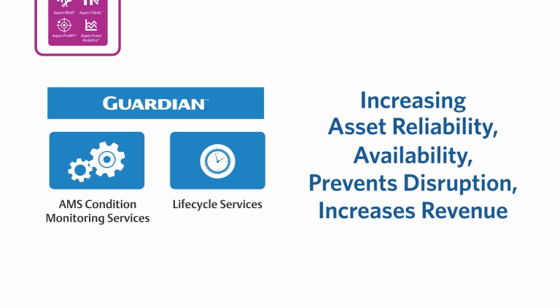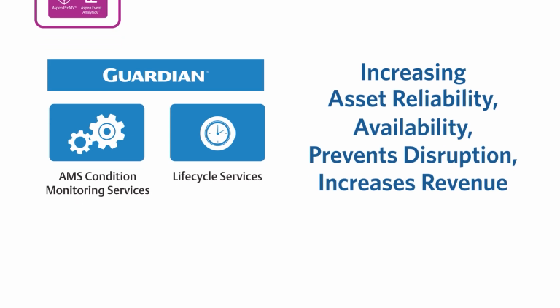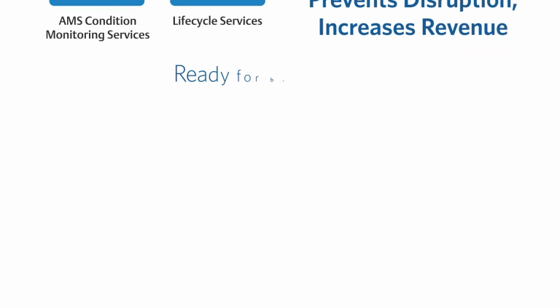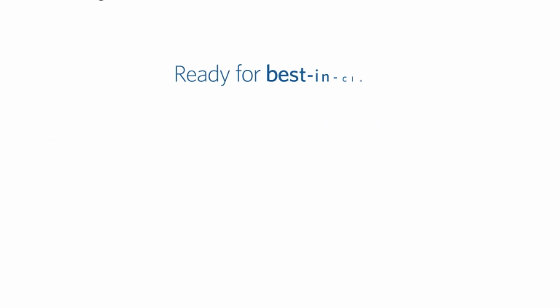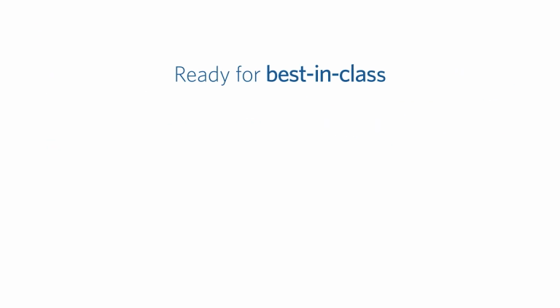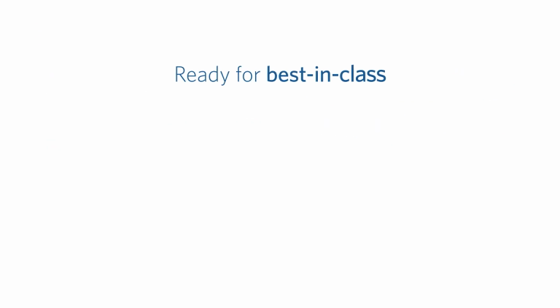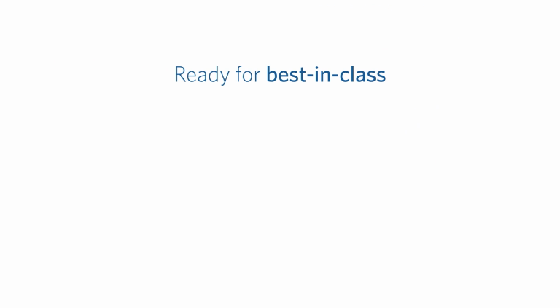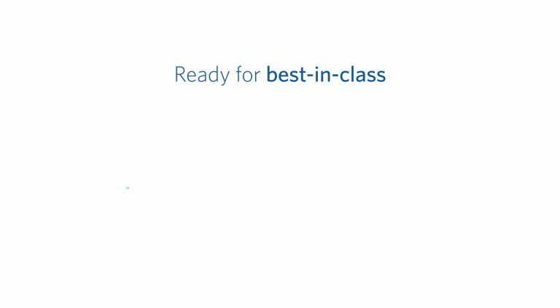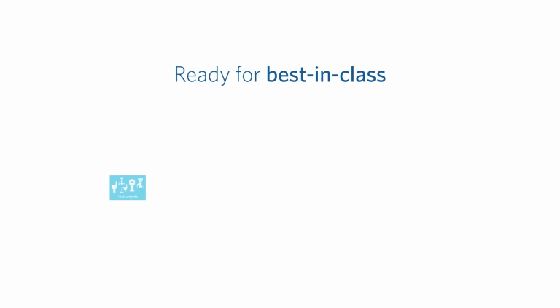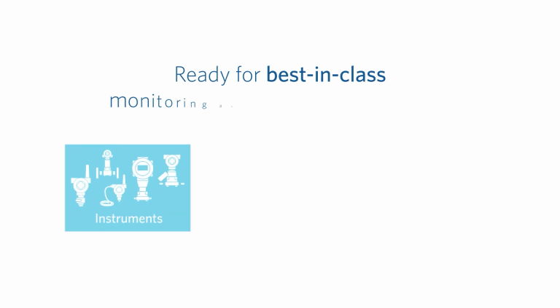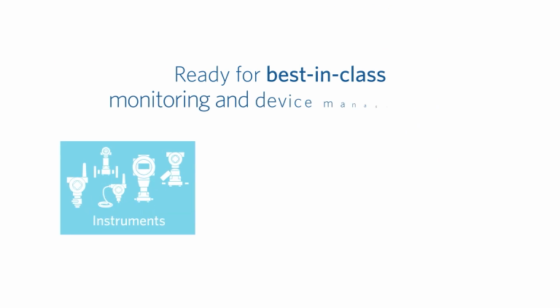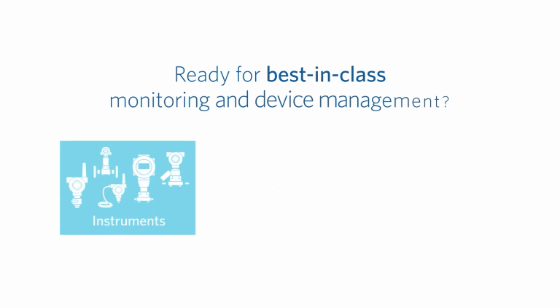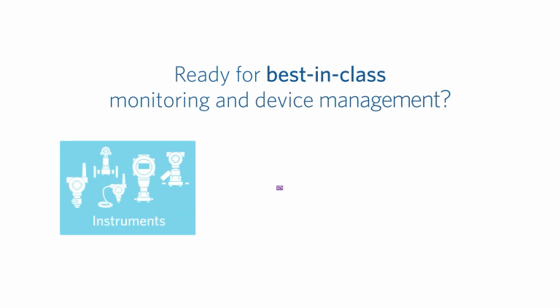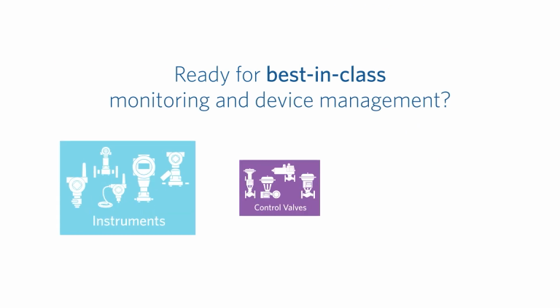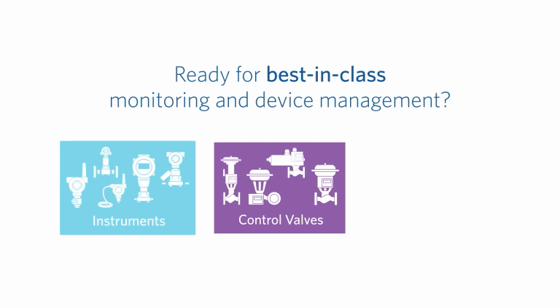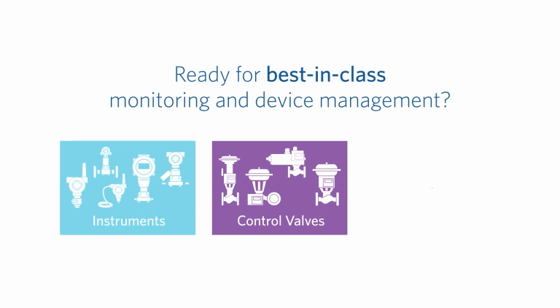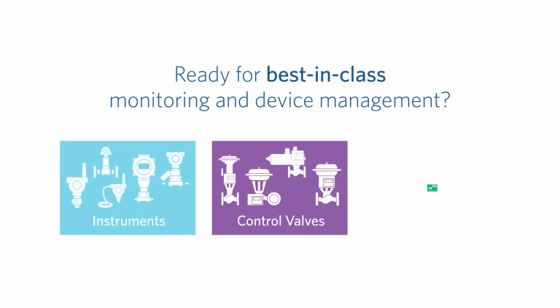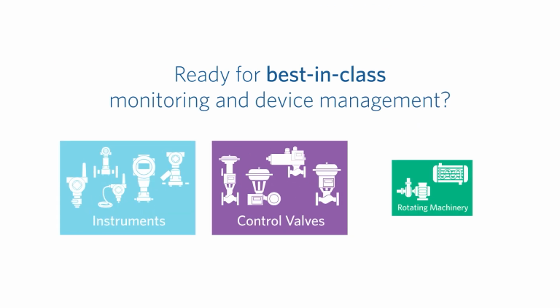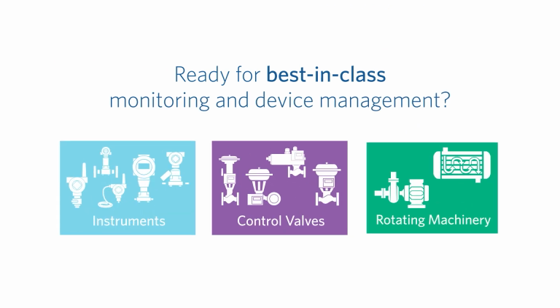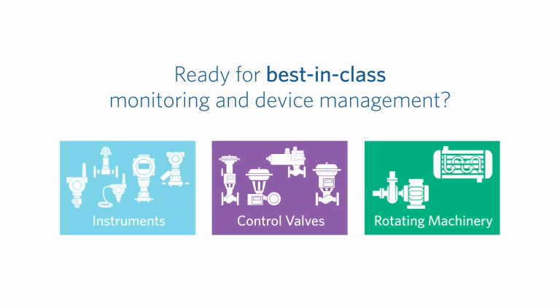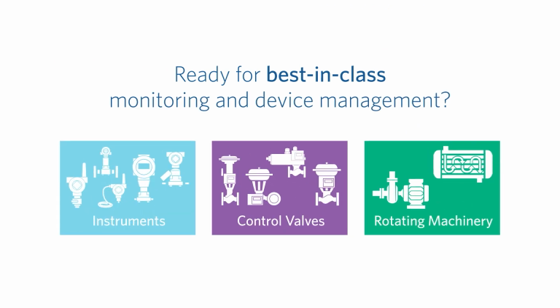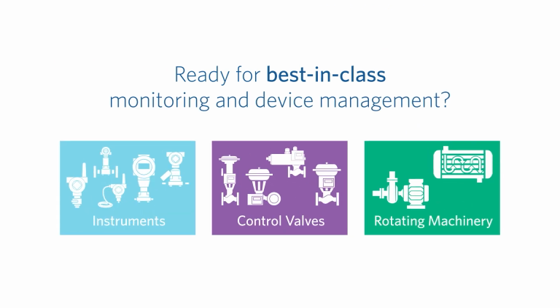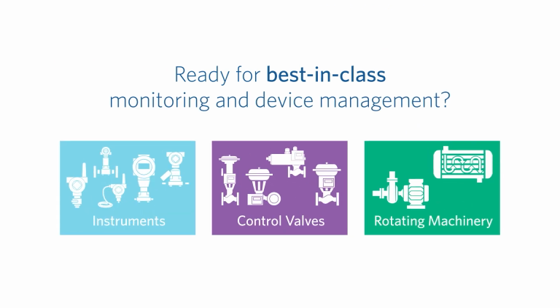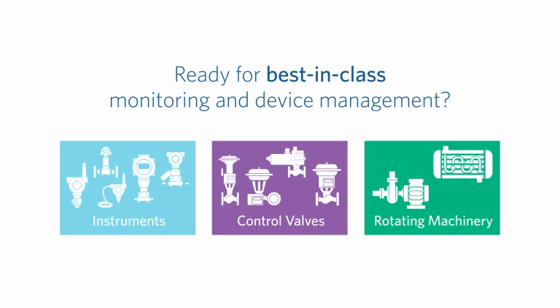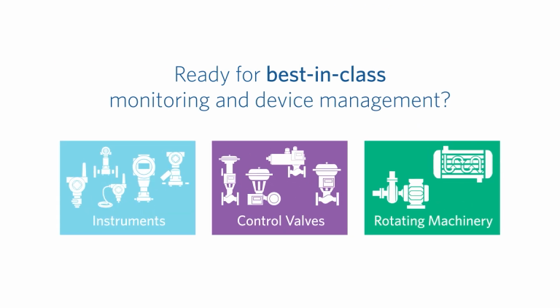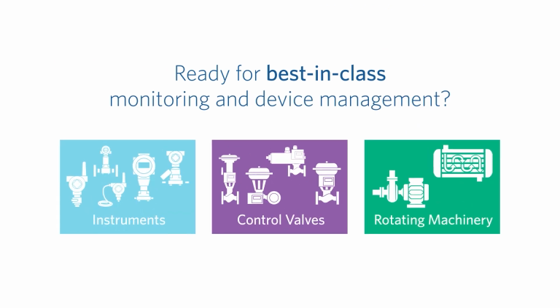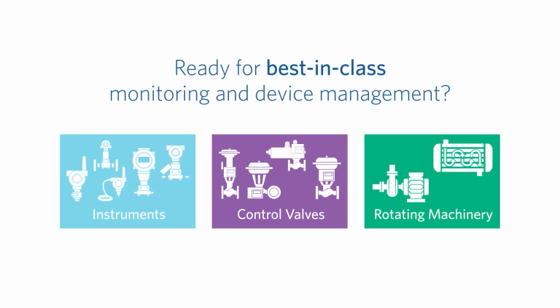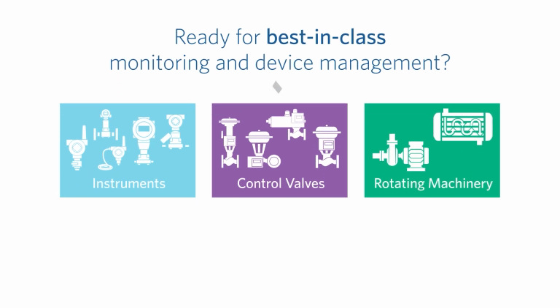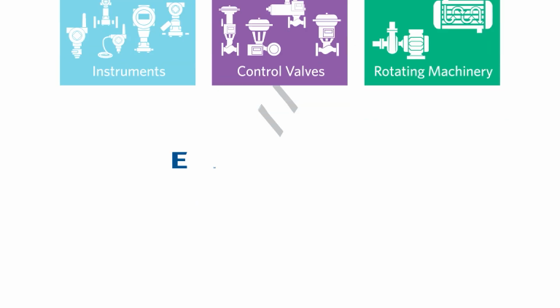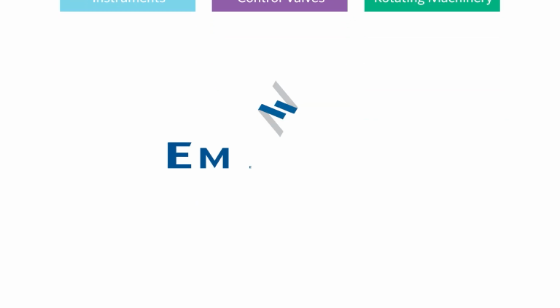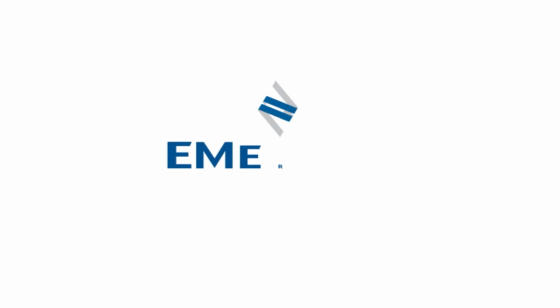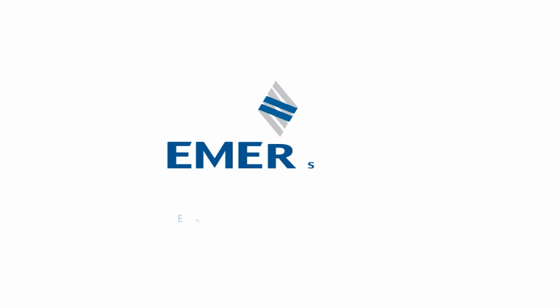Ready for best-in-class monitoring and device management? Stay ahead with Emerson.